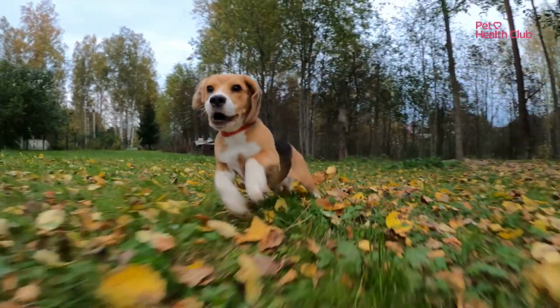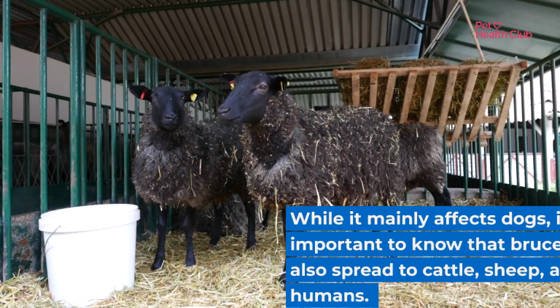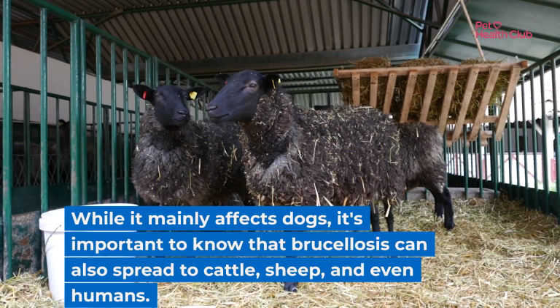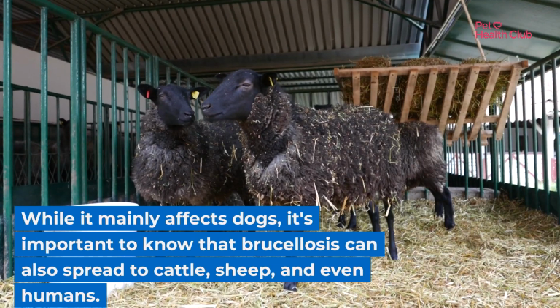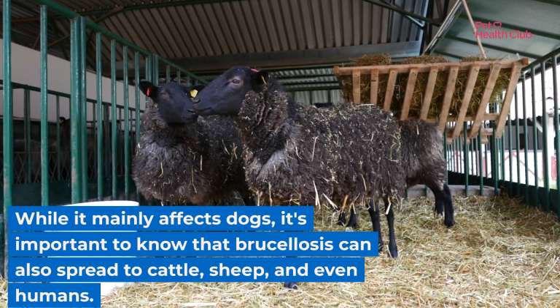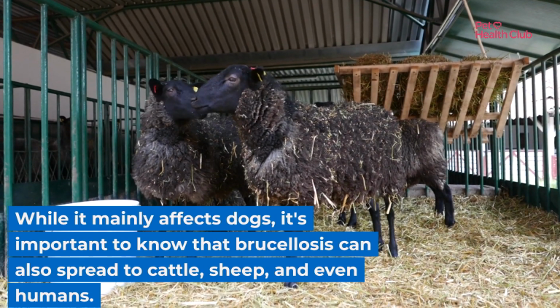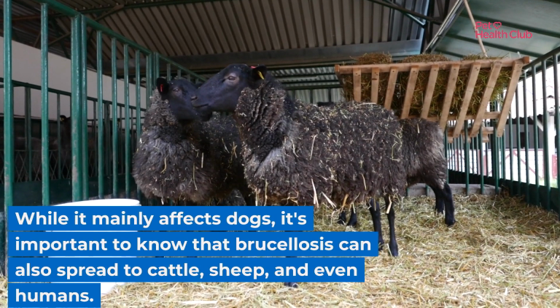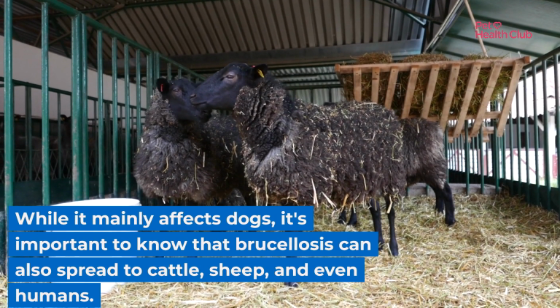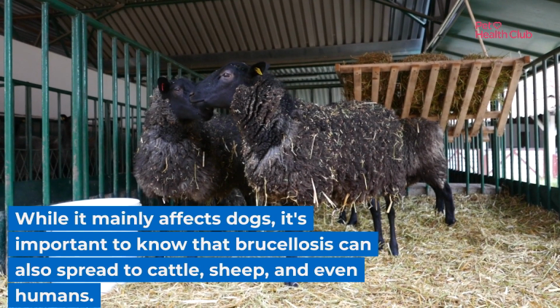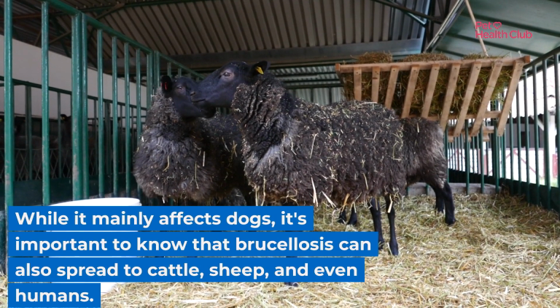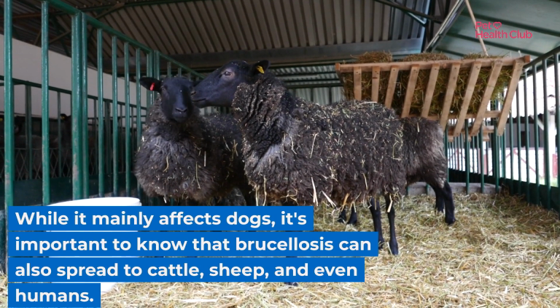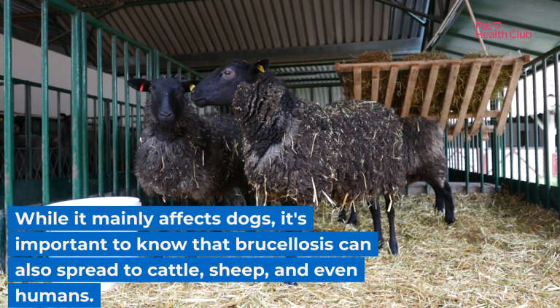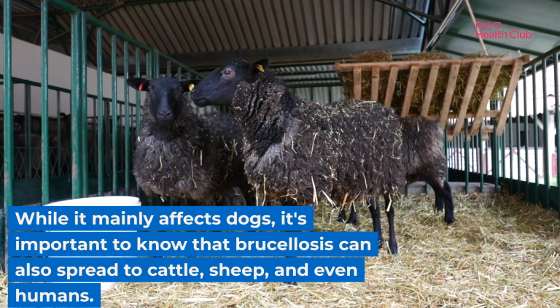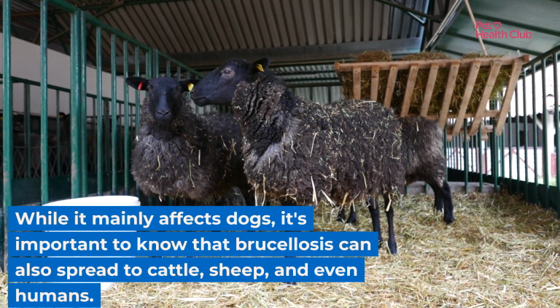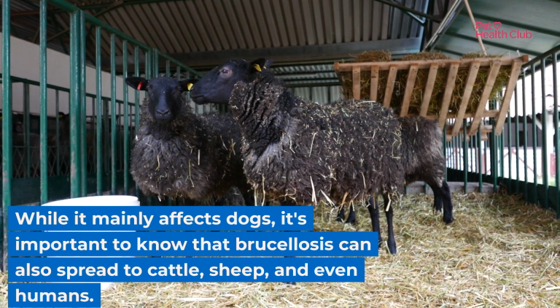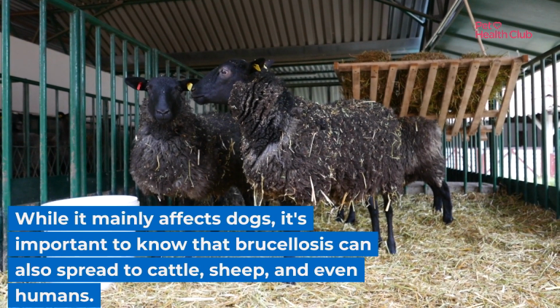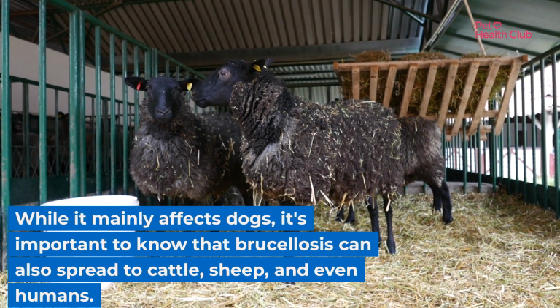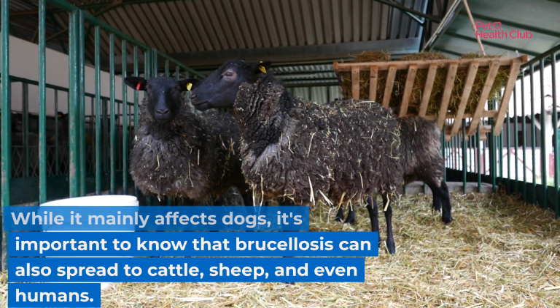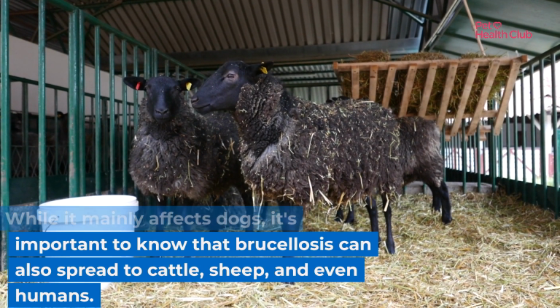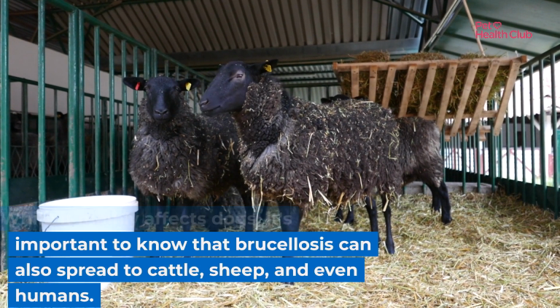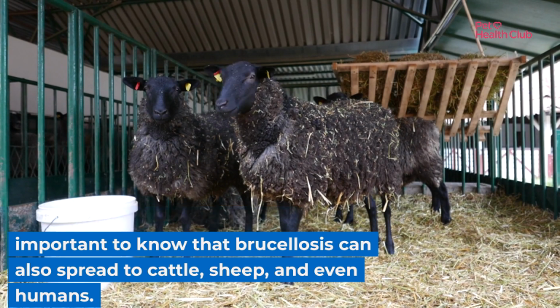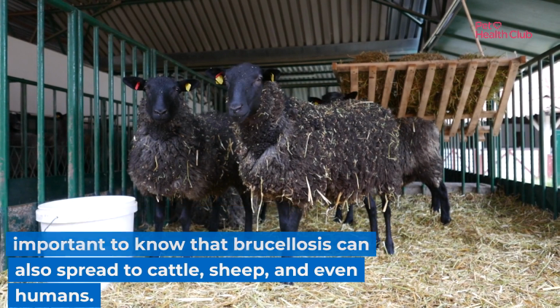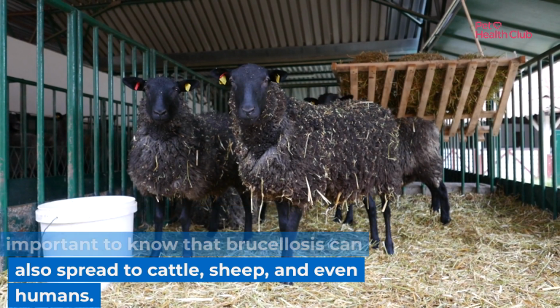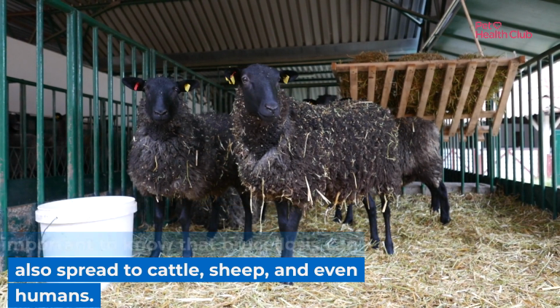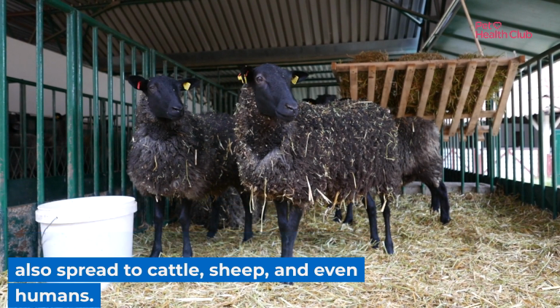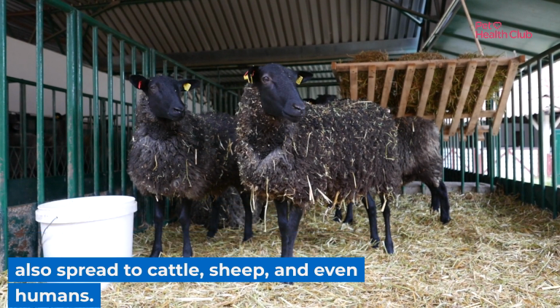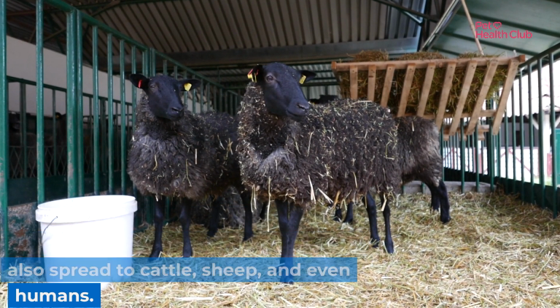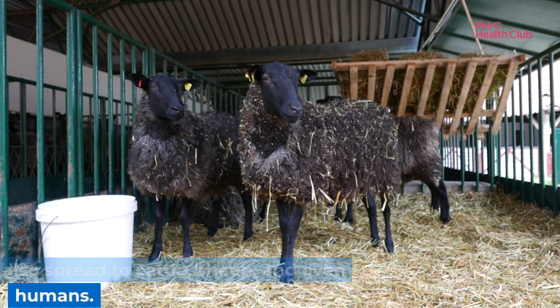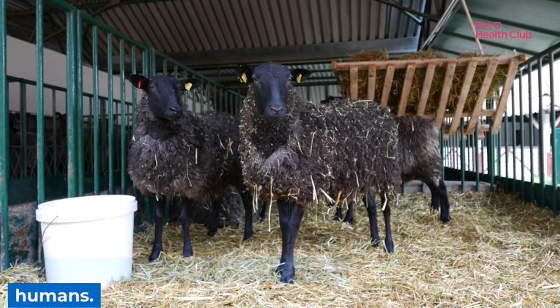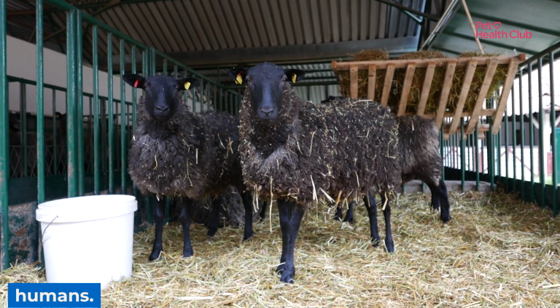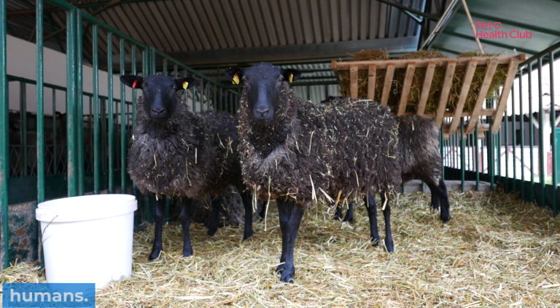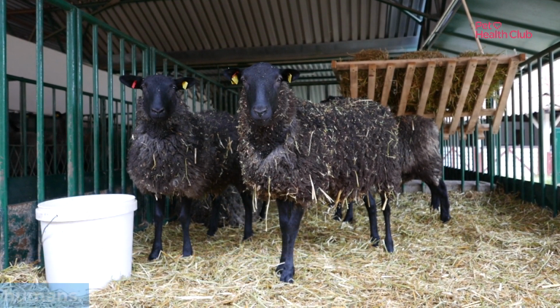While it mainly affects dogs, it's important to know that brucellosis can also spread to cattle, sheep, and even humans.